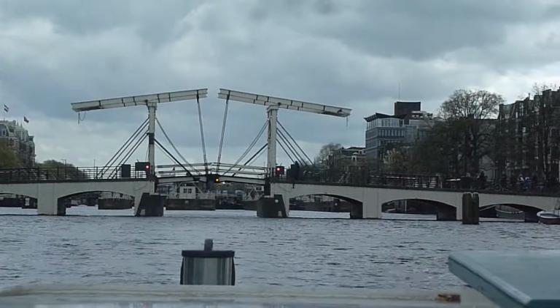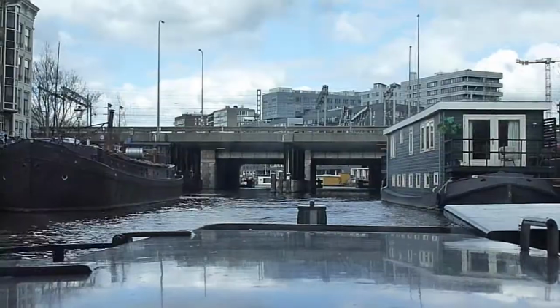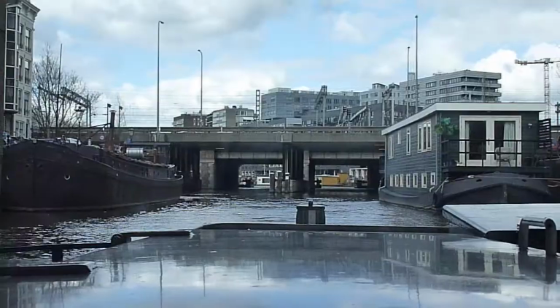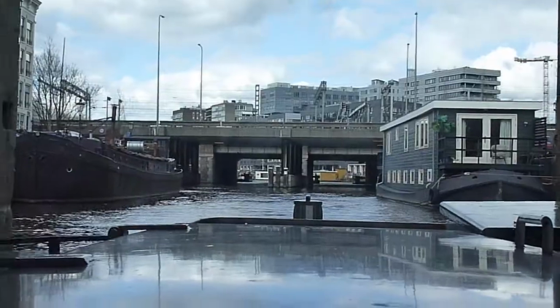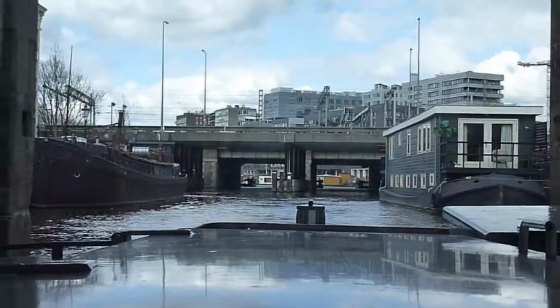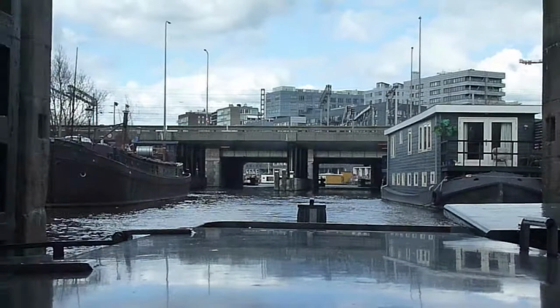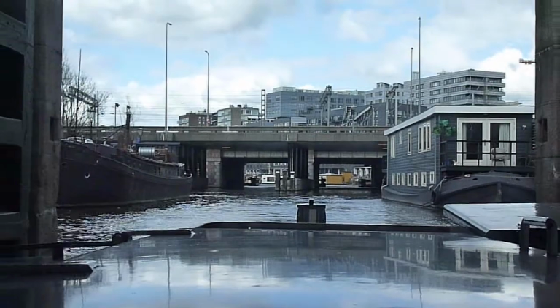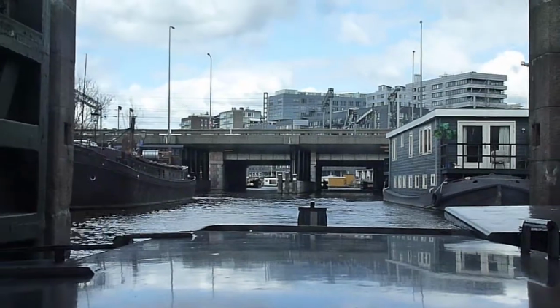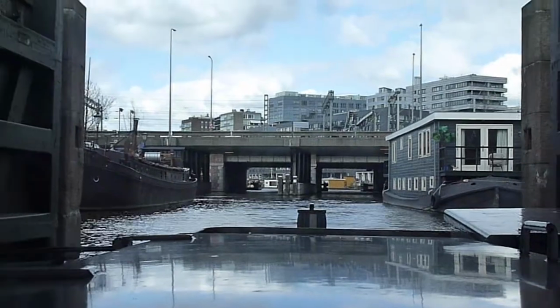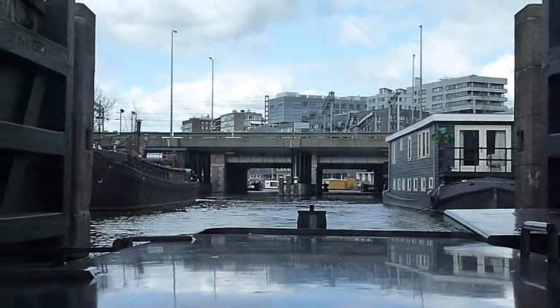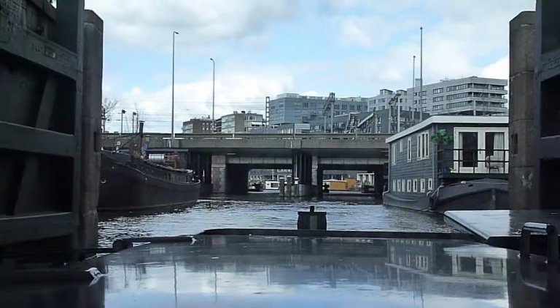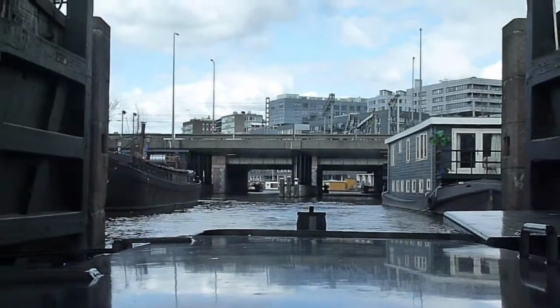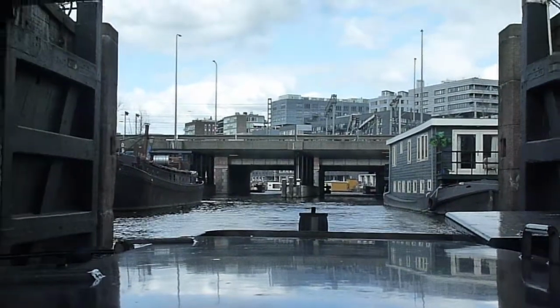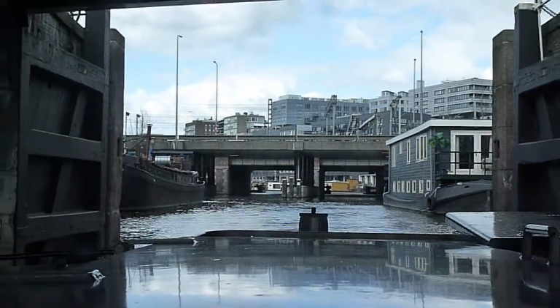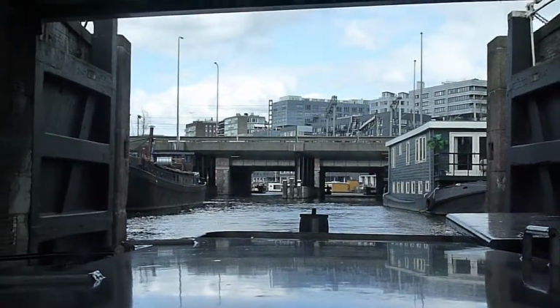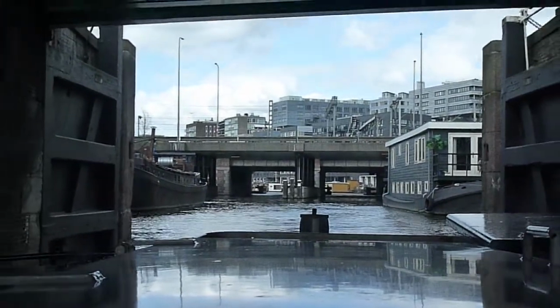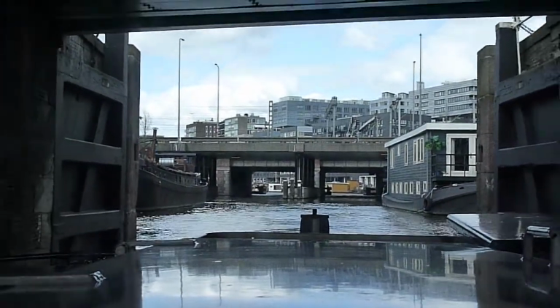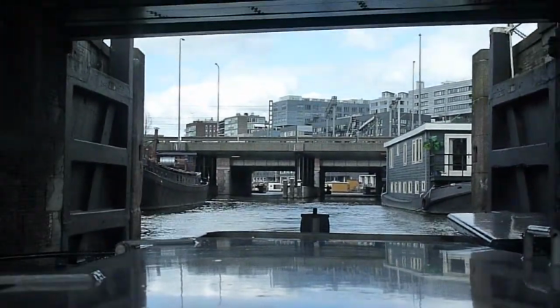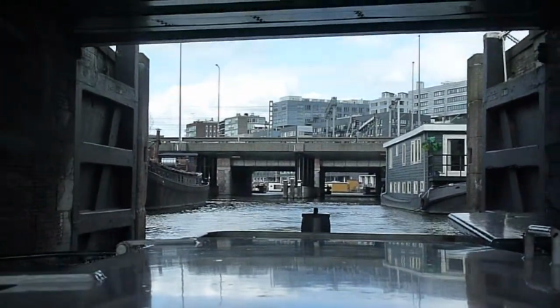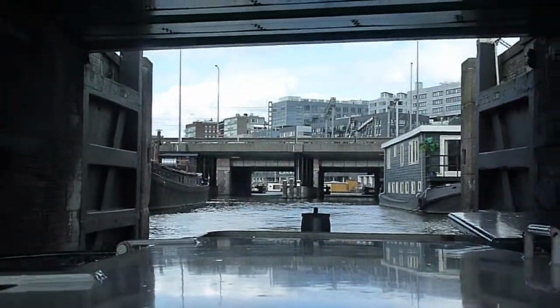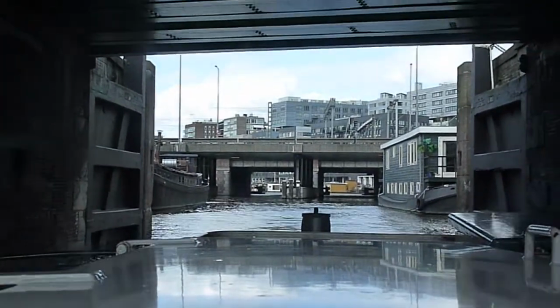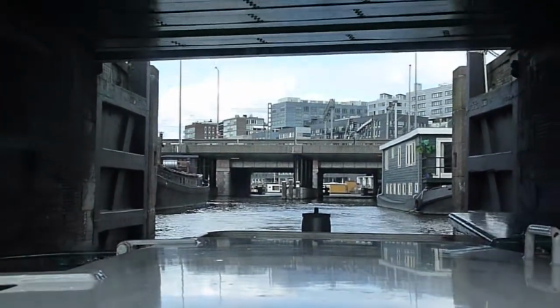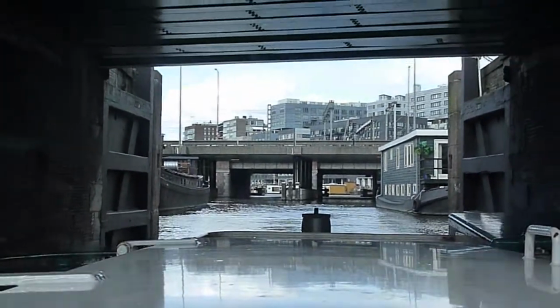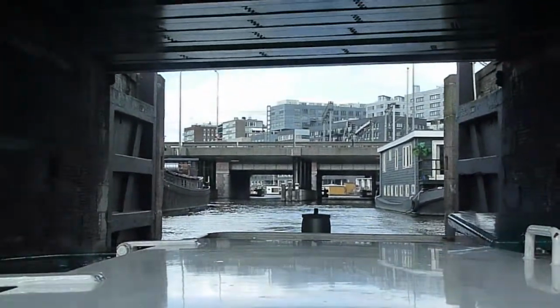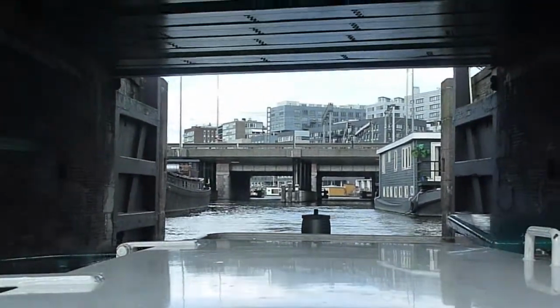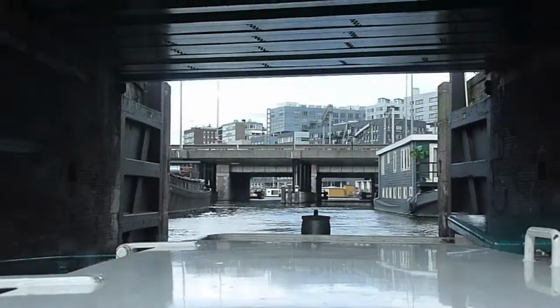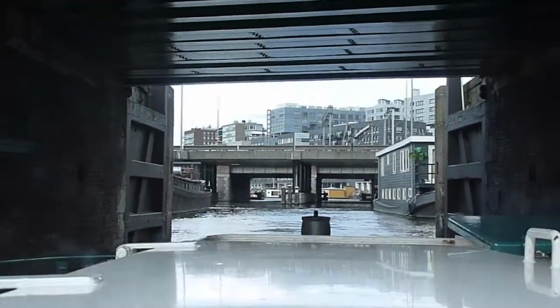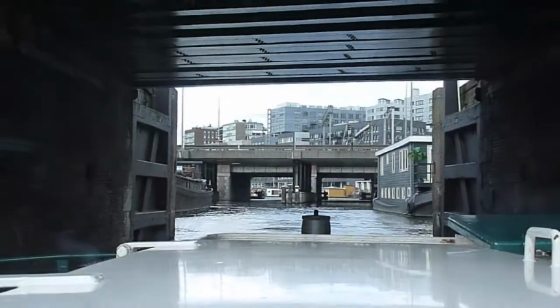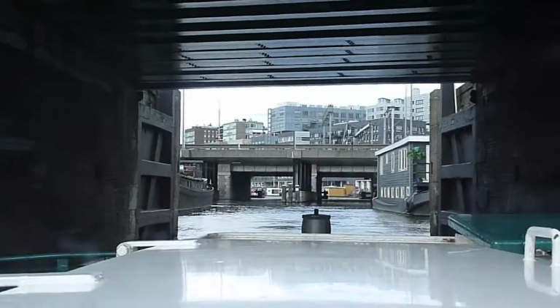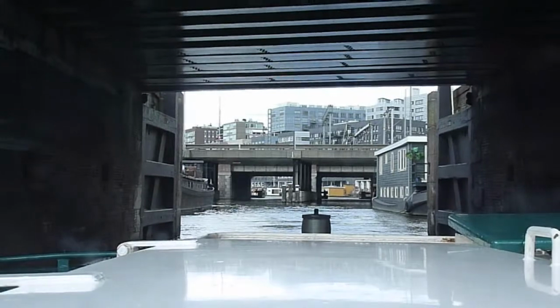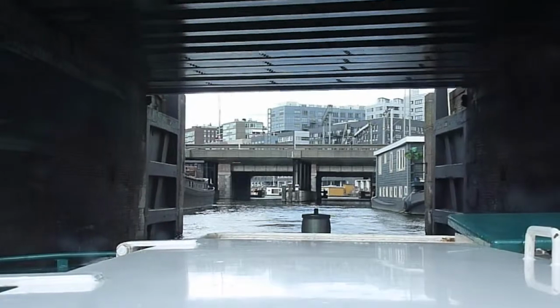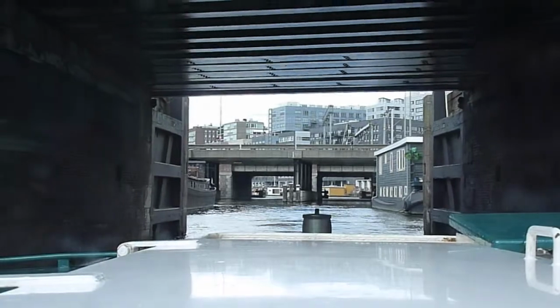In the middle of the city, there are 16 sluices. We use them to move the water in the canals and adjust the level of water in the centre.